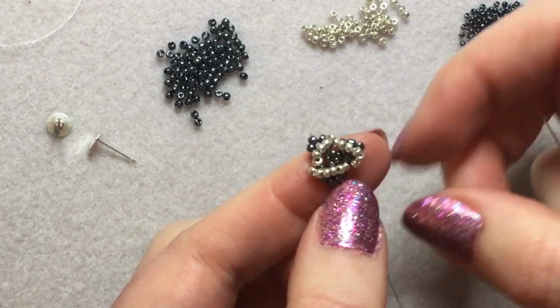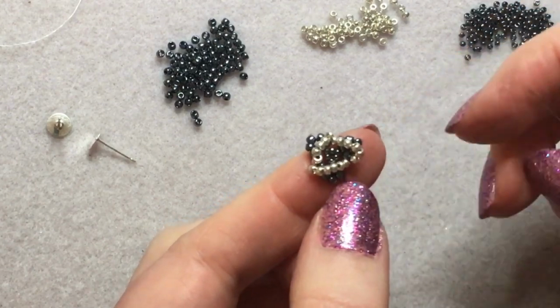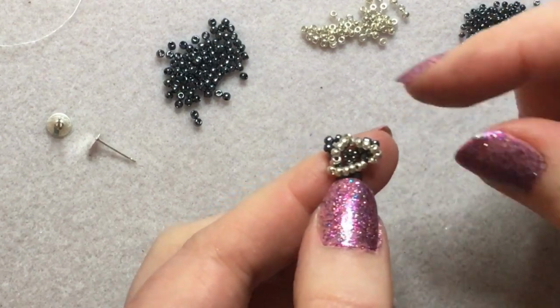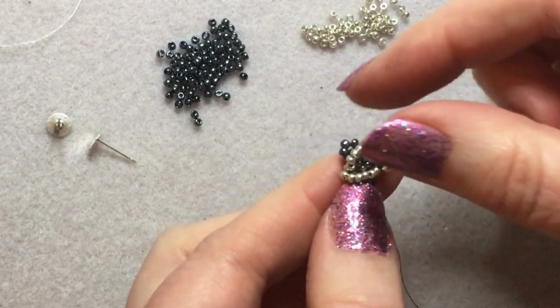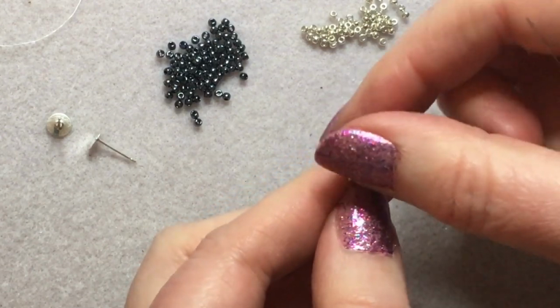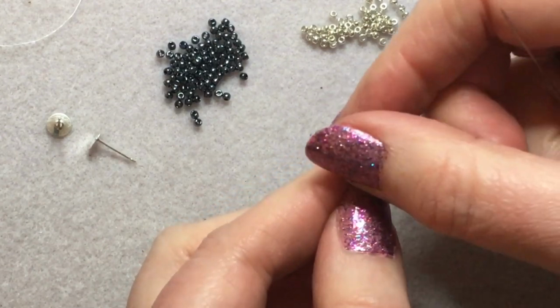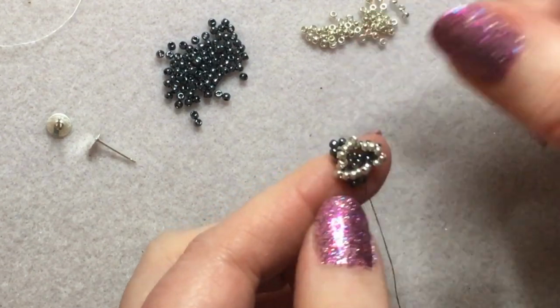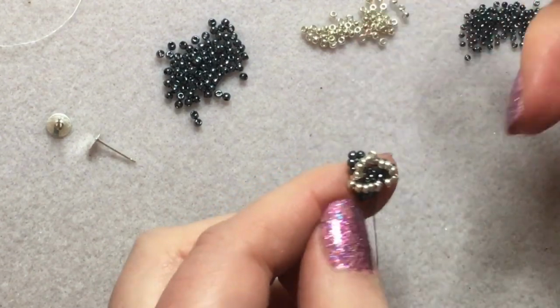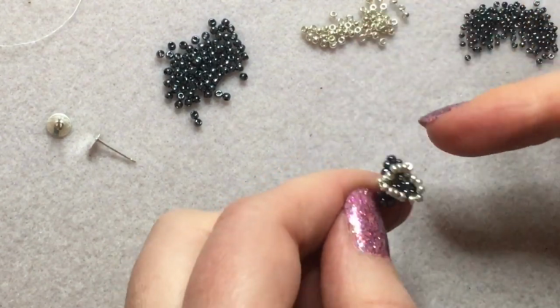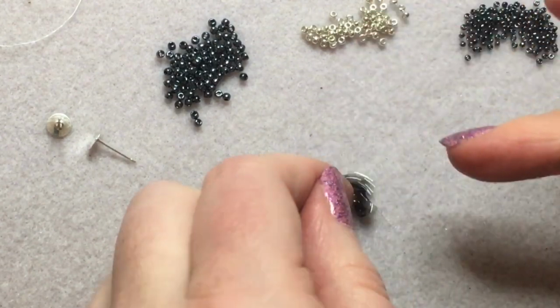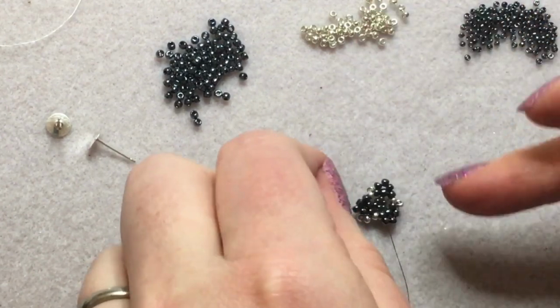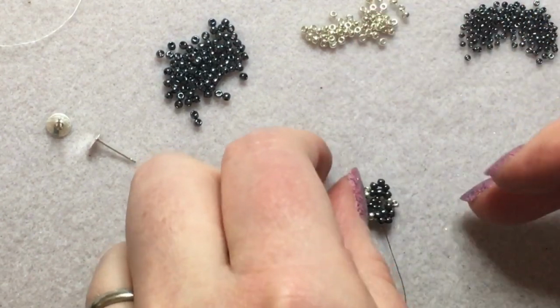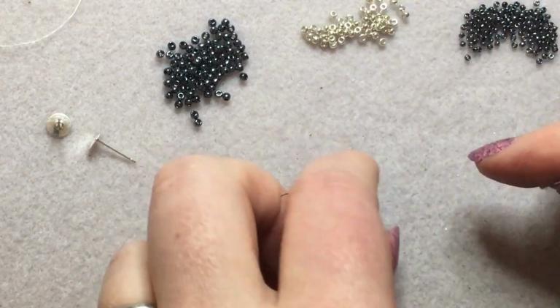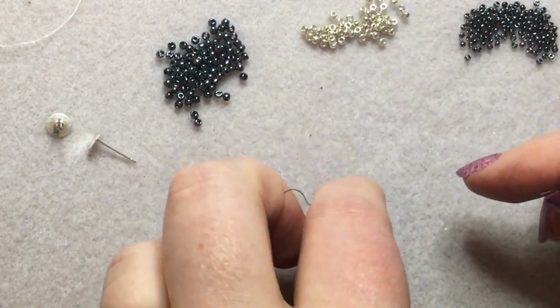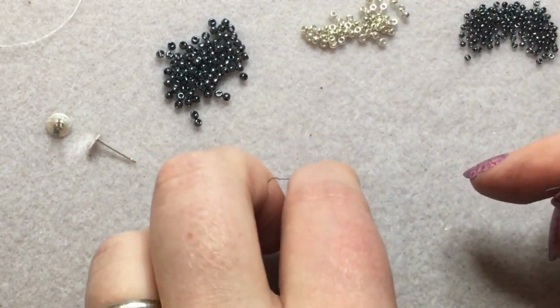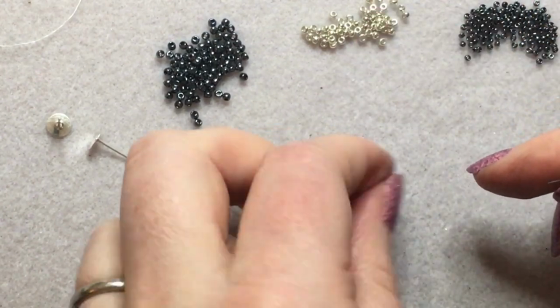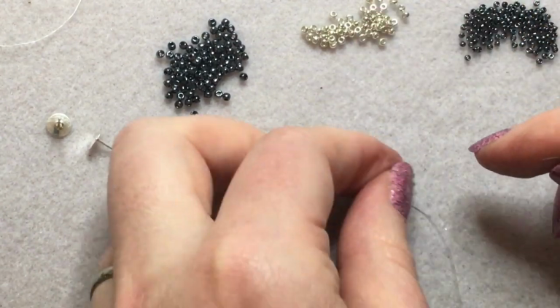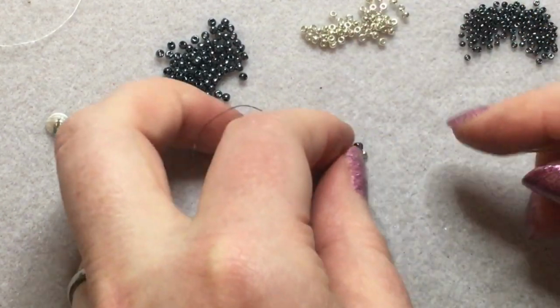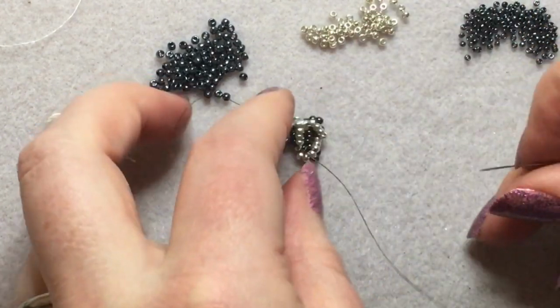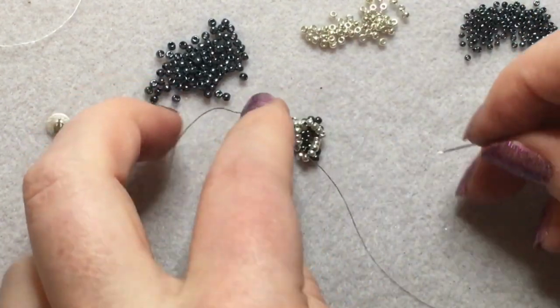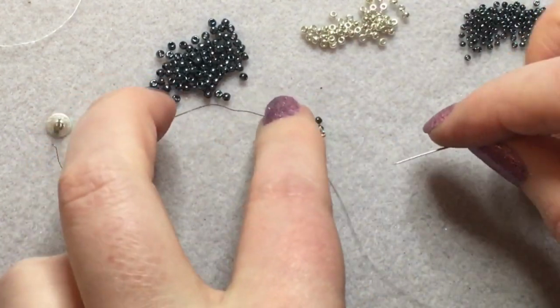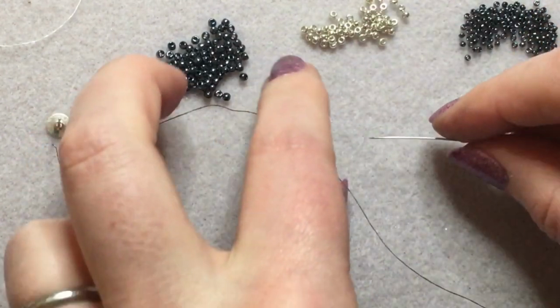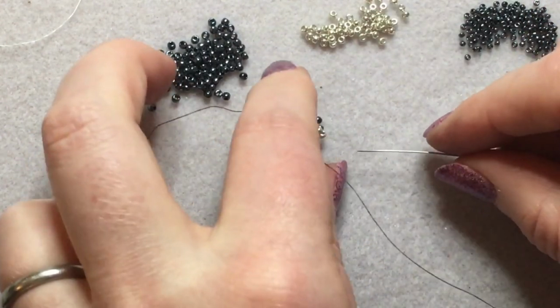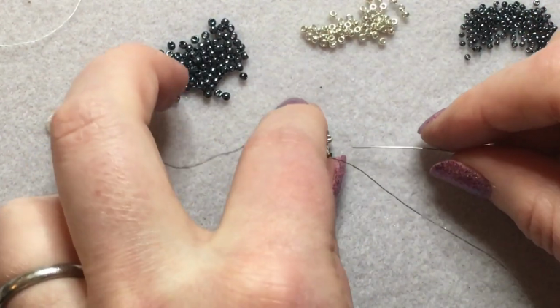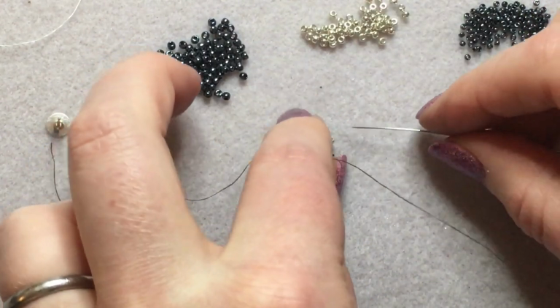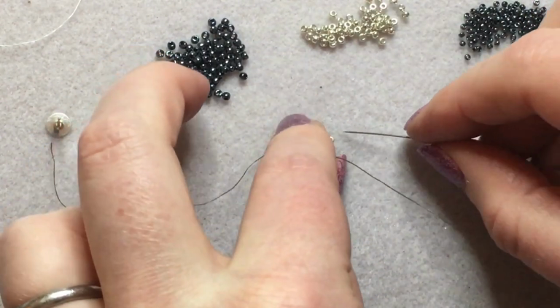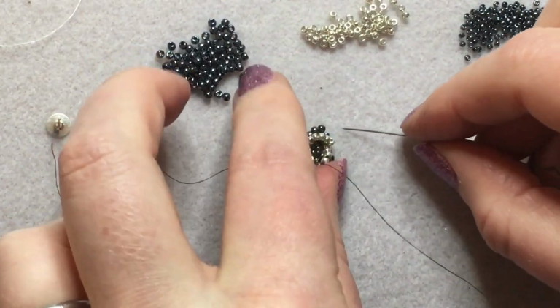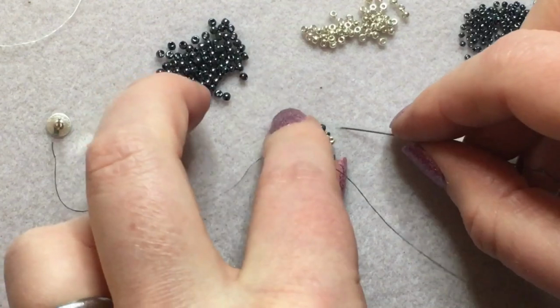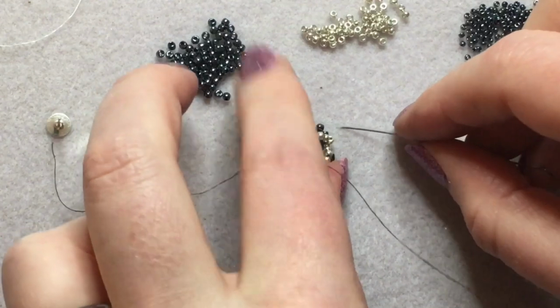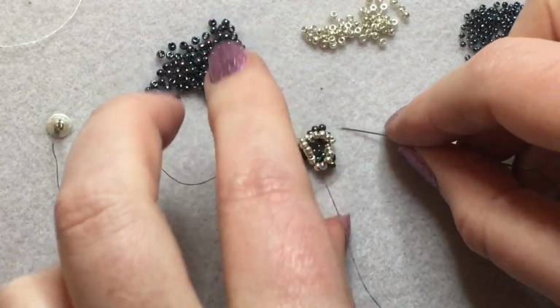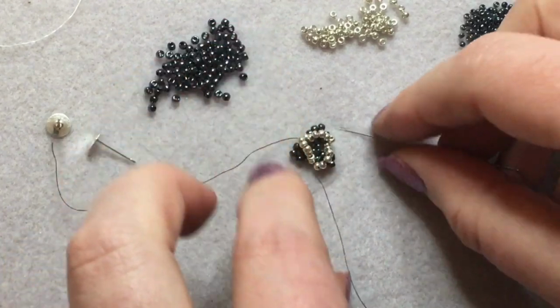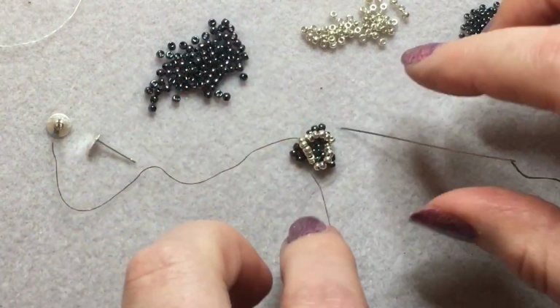I'm just going to pause for one second because I think the battery is about to run out — just give me one second.